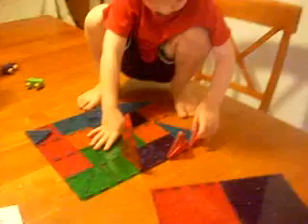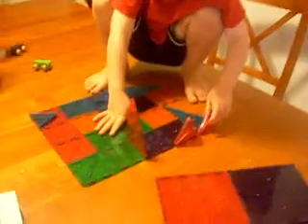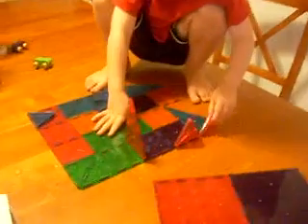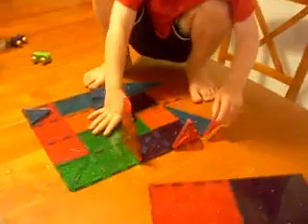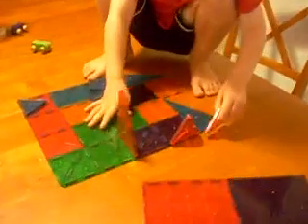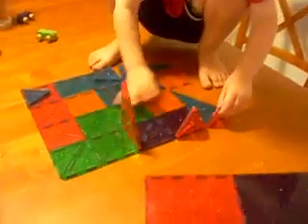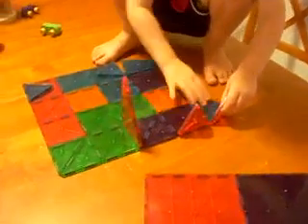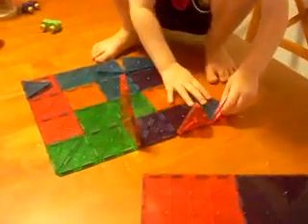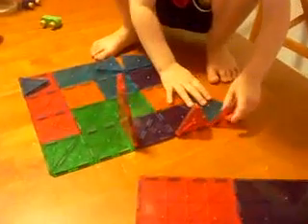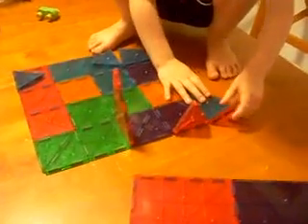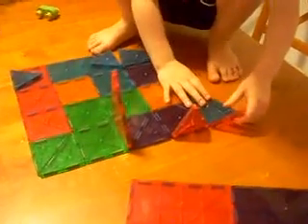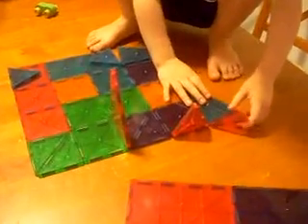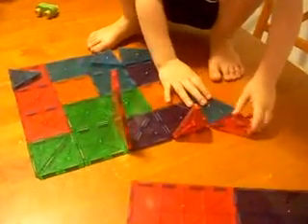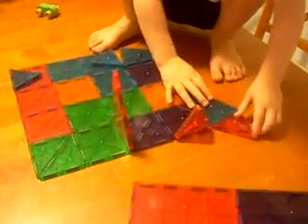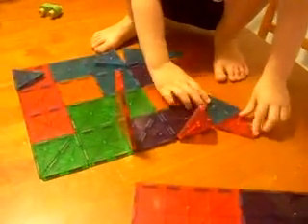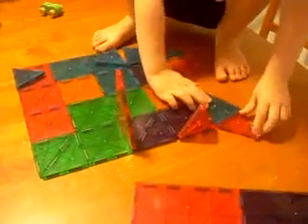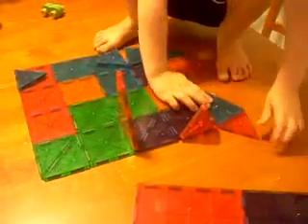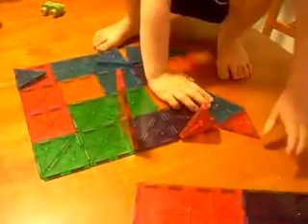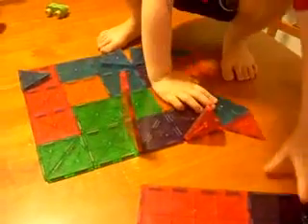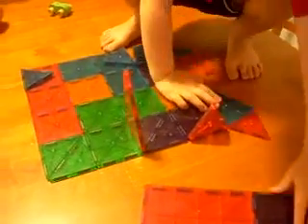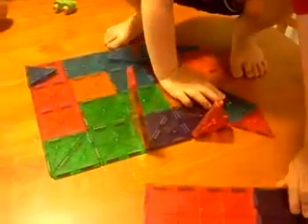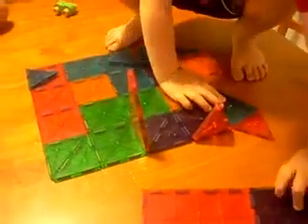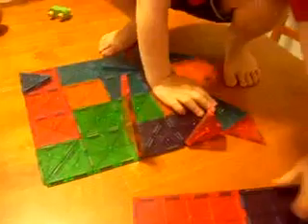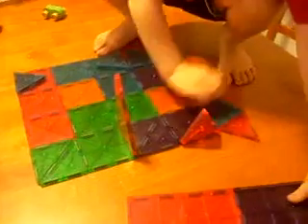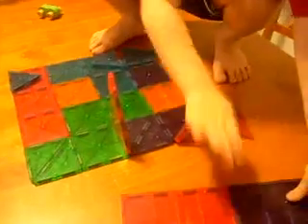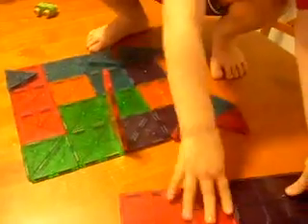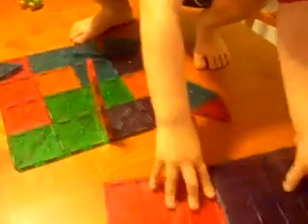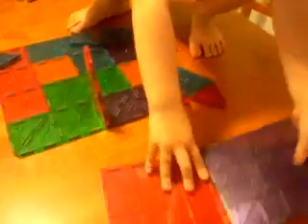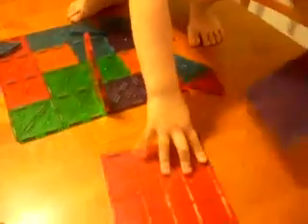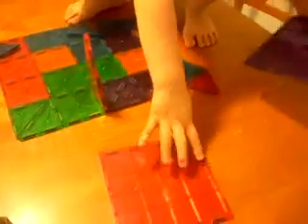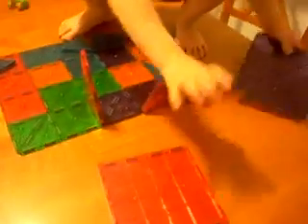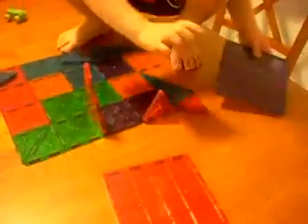So there you have it, the magnet tiles from Imaginetoys.com.